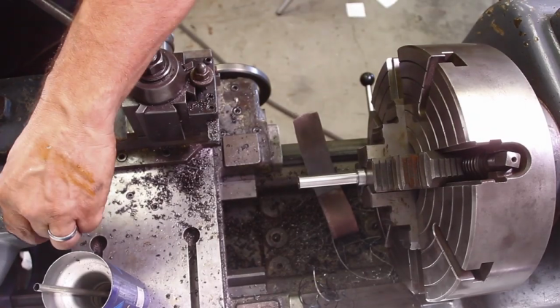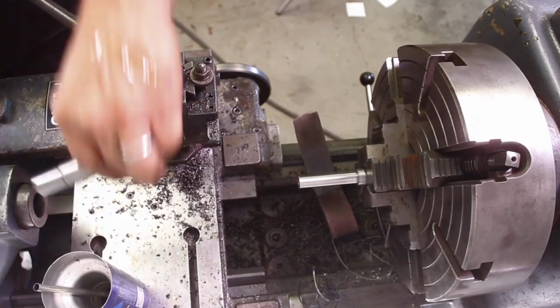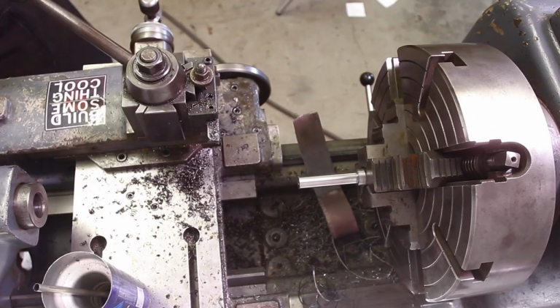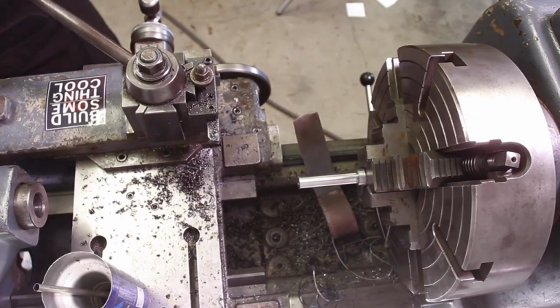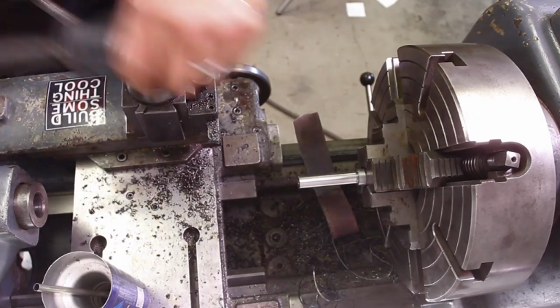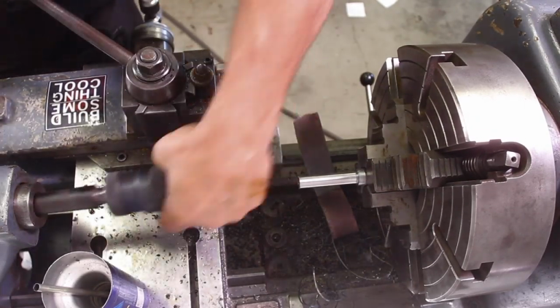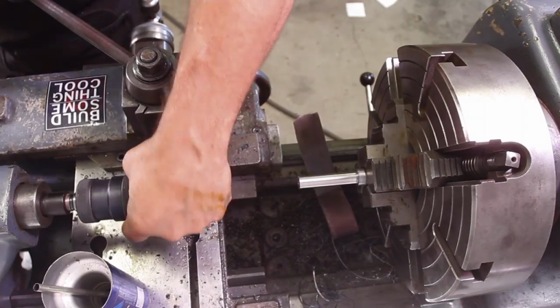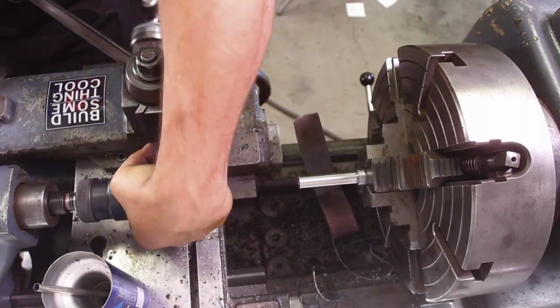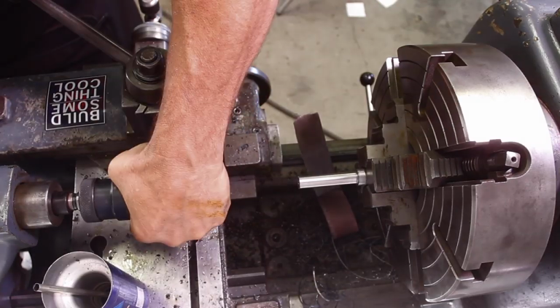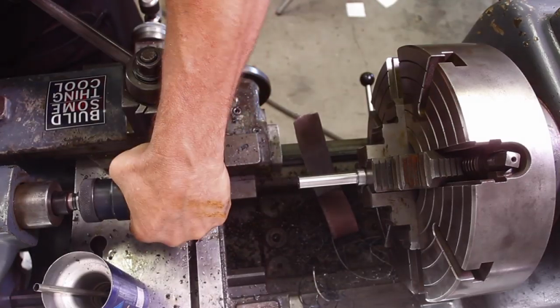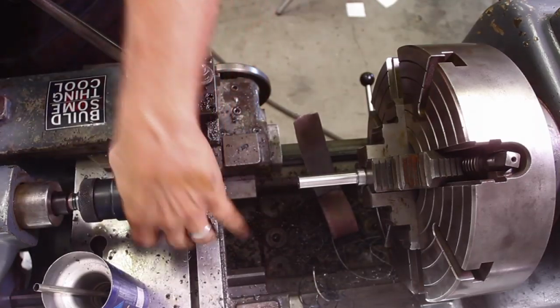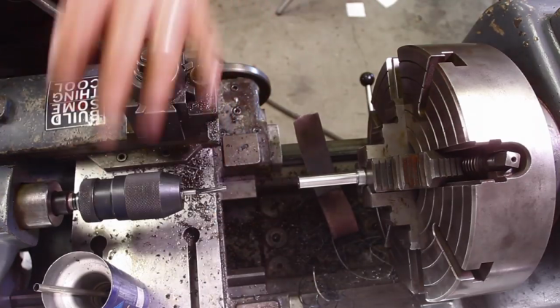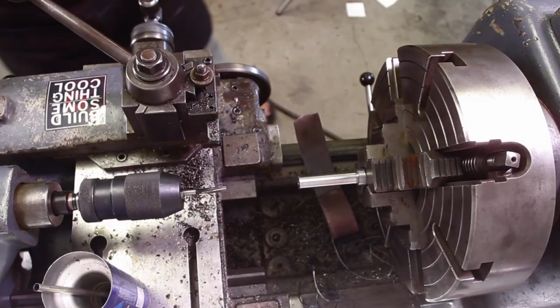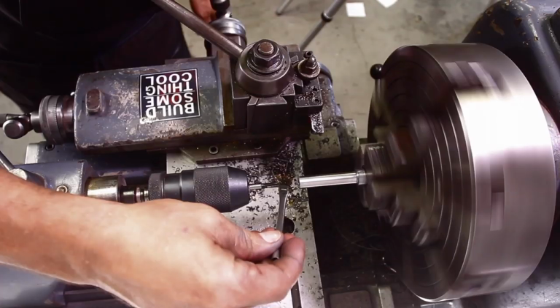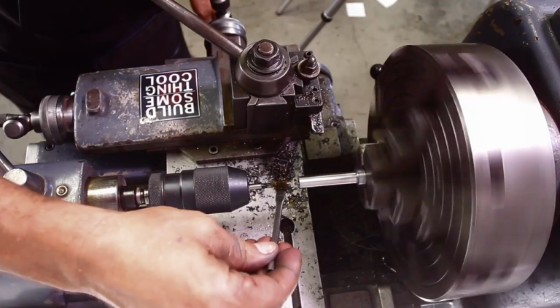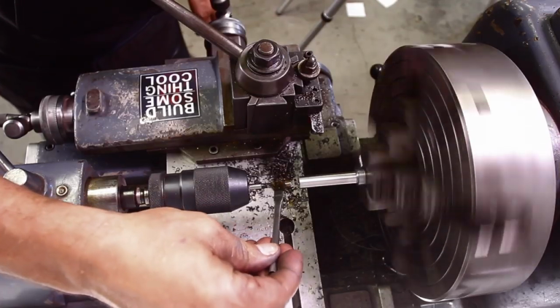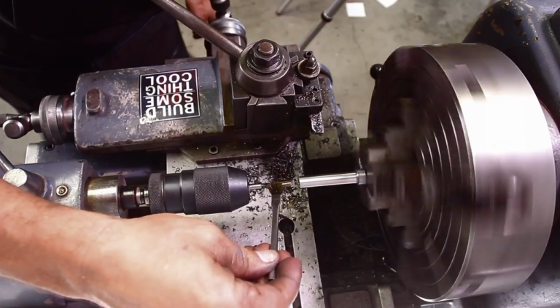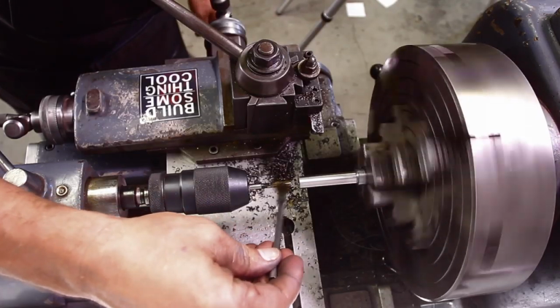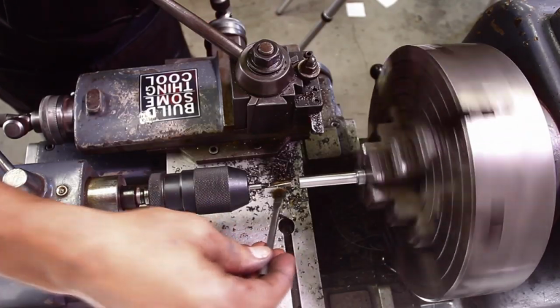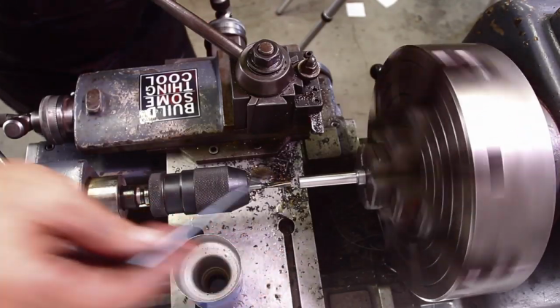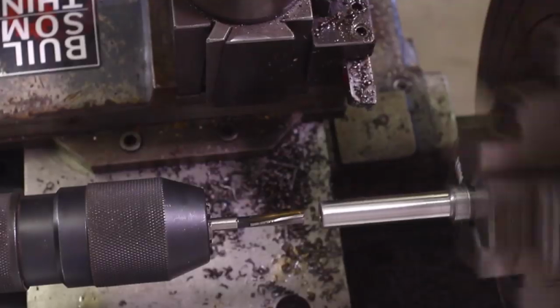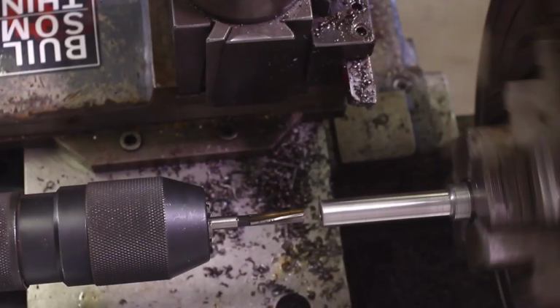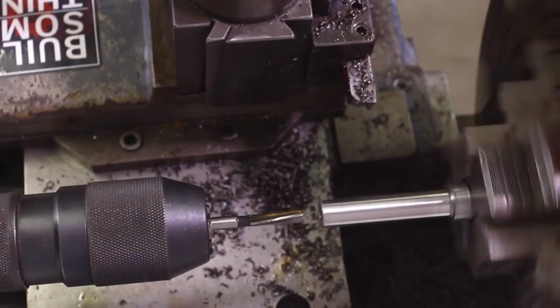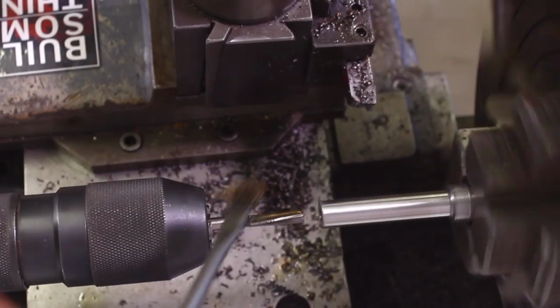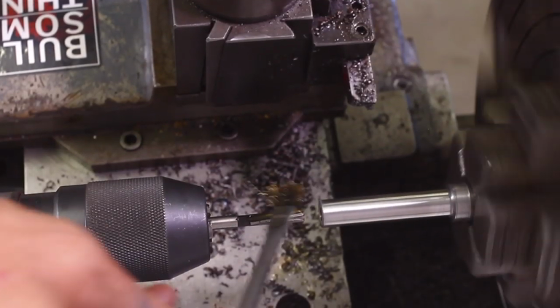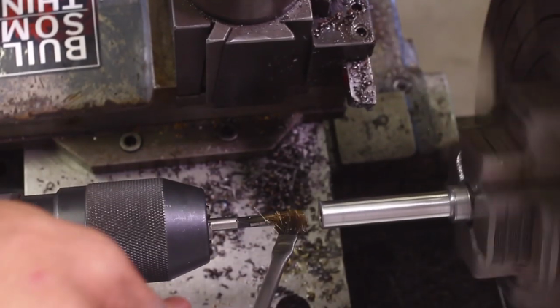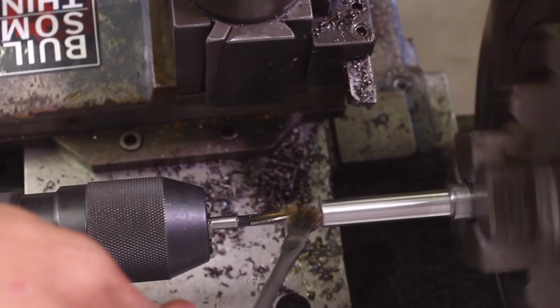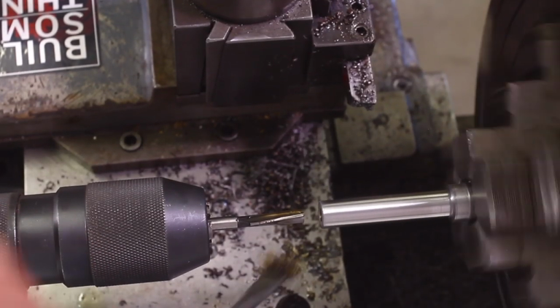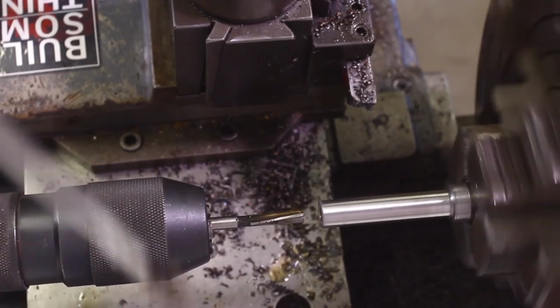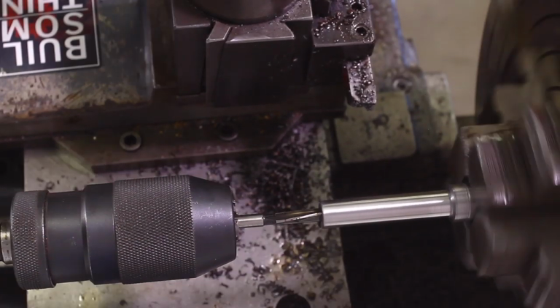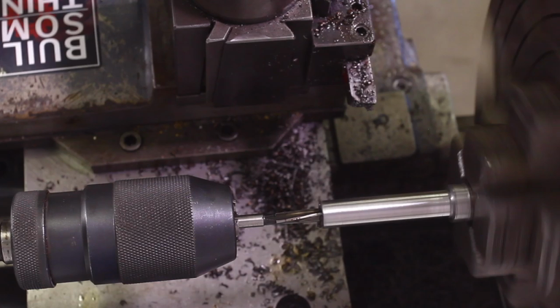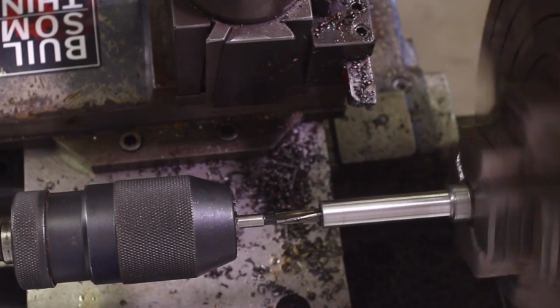Now we go in with the reamer. At least I figured out to do the ream at this point, and luckily it worked out fairly well.